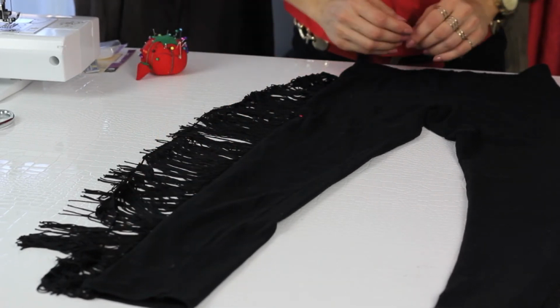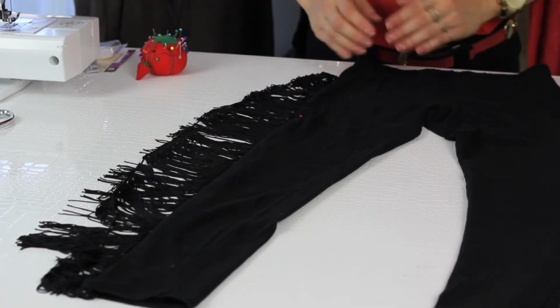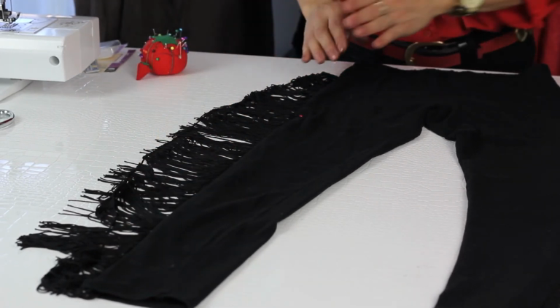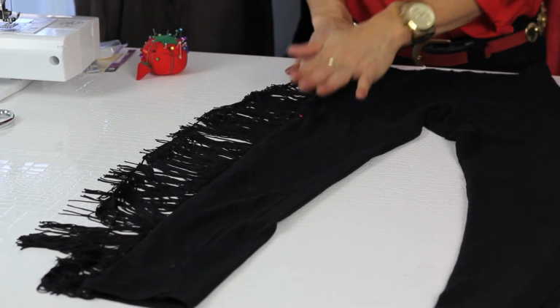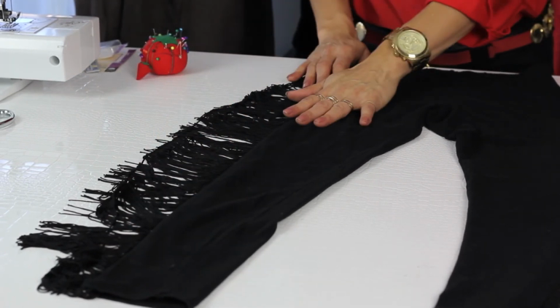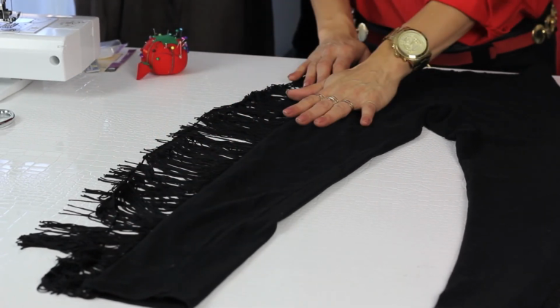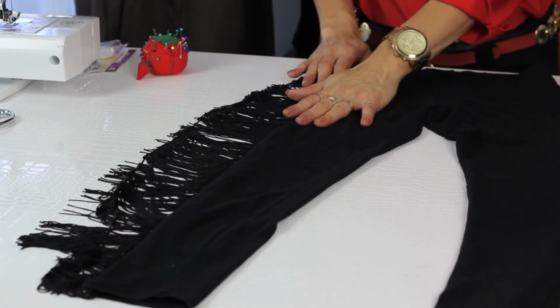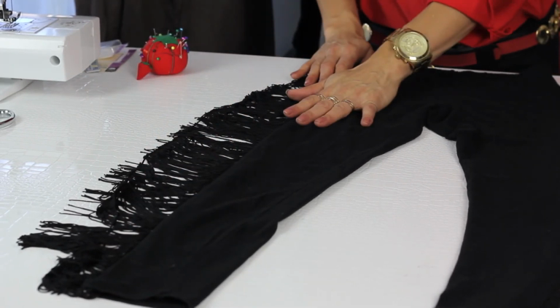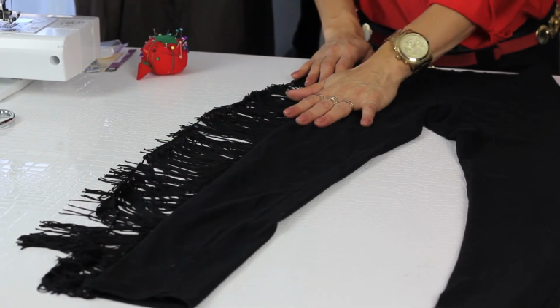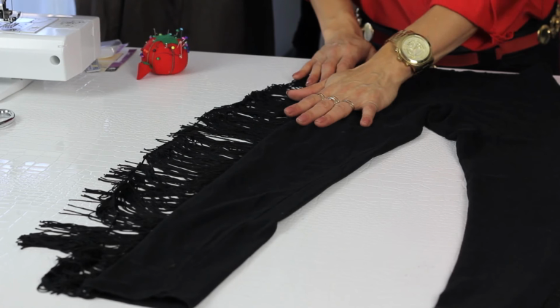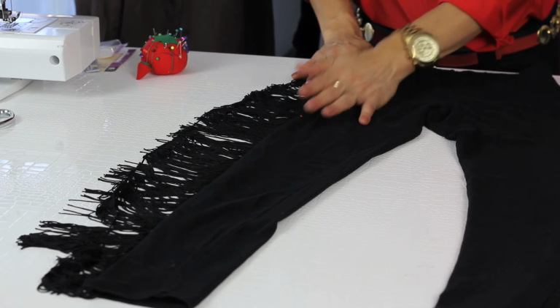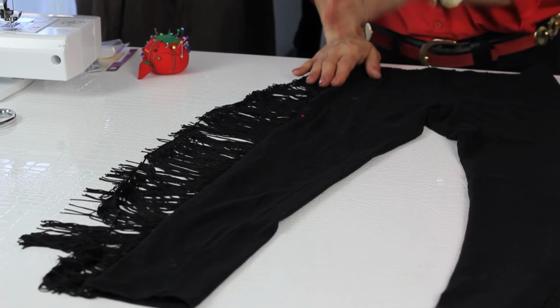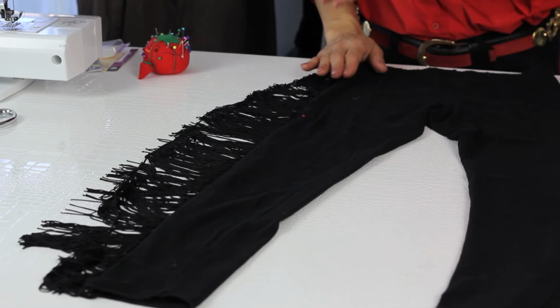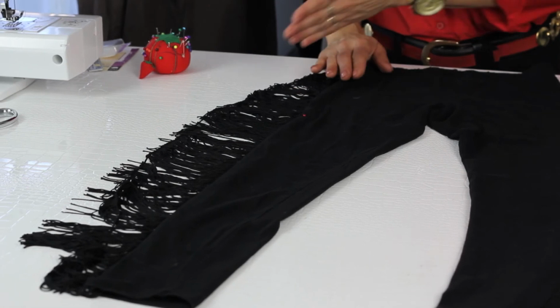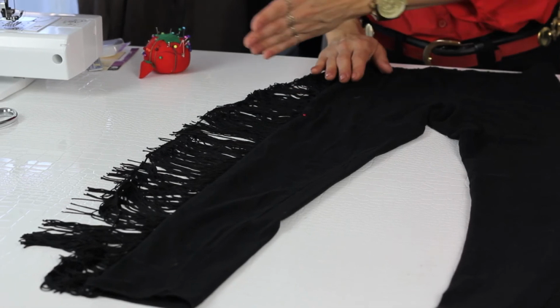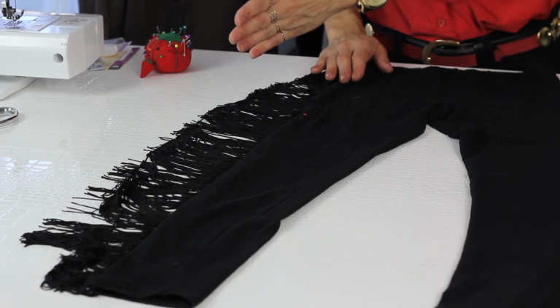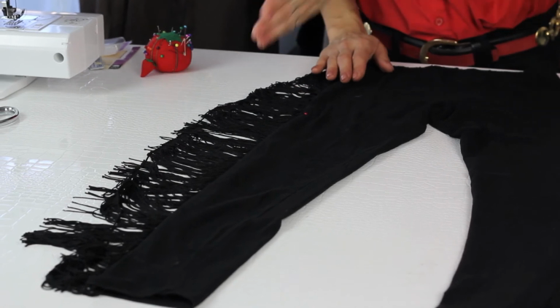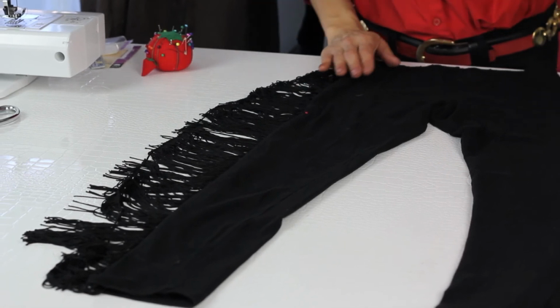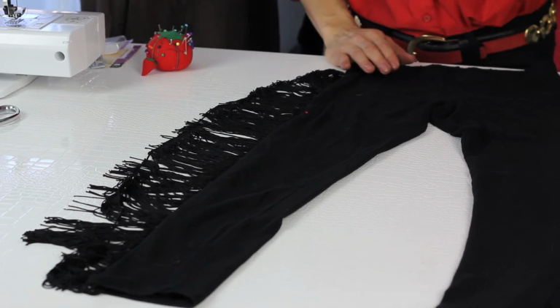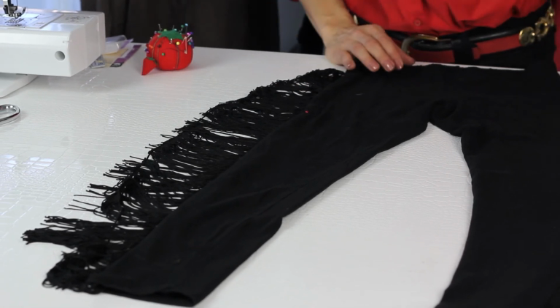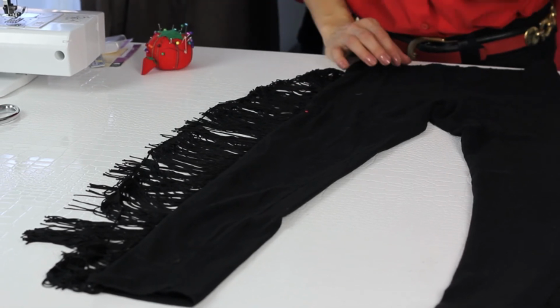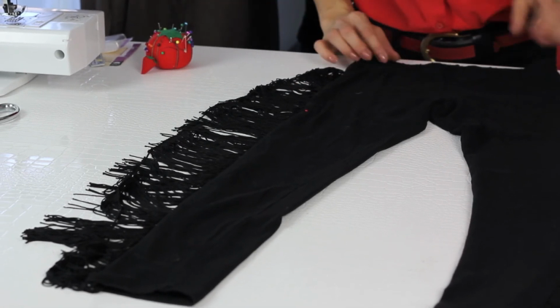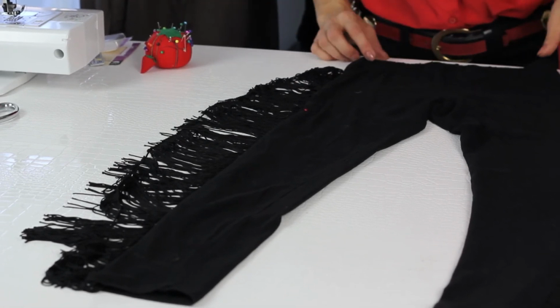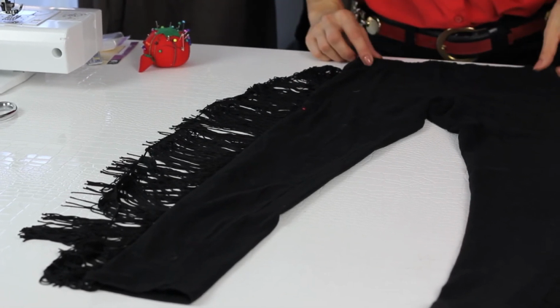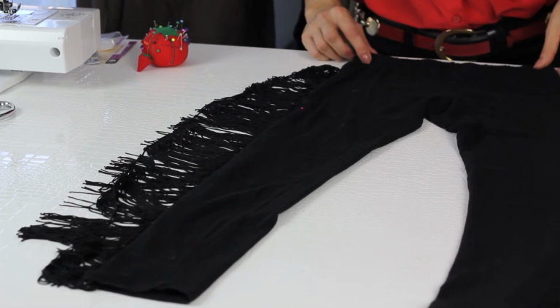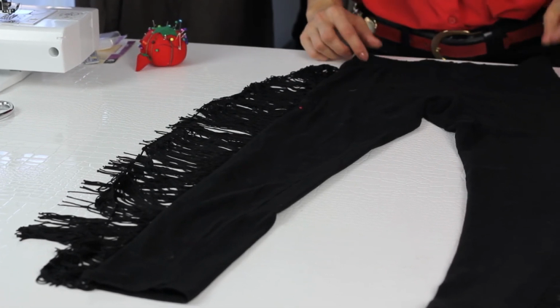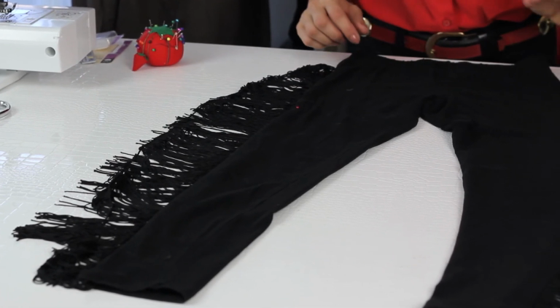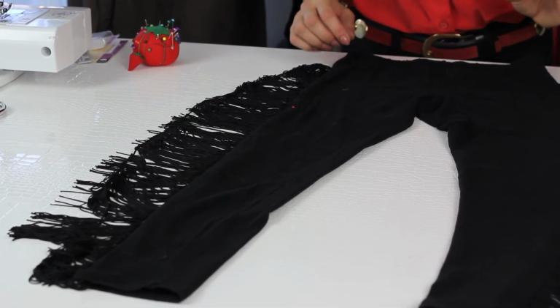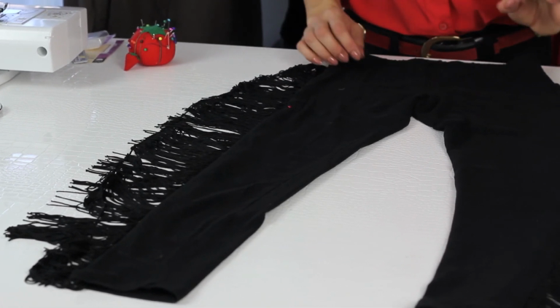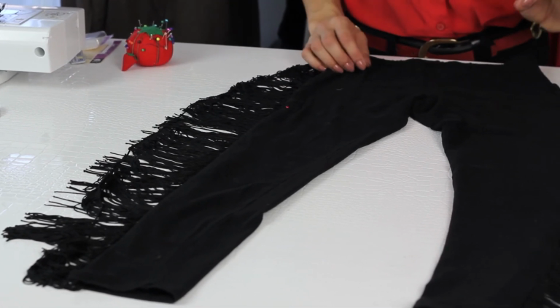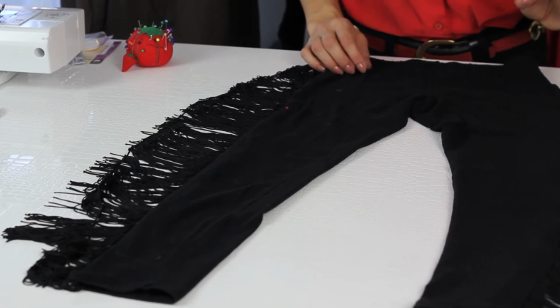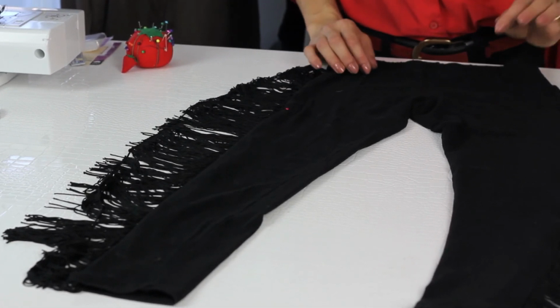You're going to stick this in your sewing machine. You're going to sew it closed. That is how you embellish leggings.